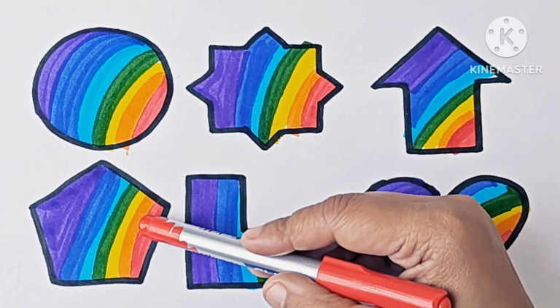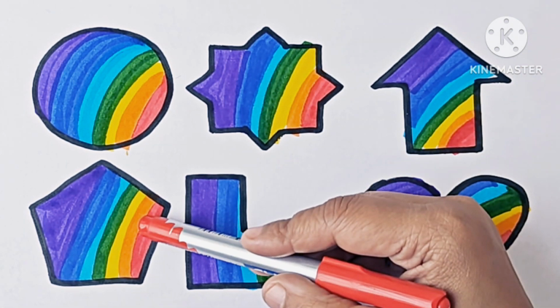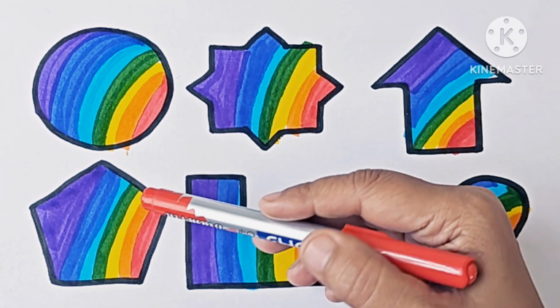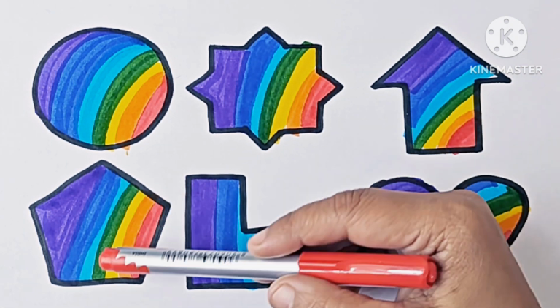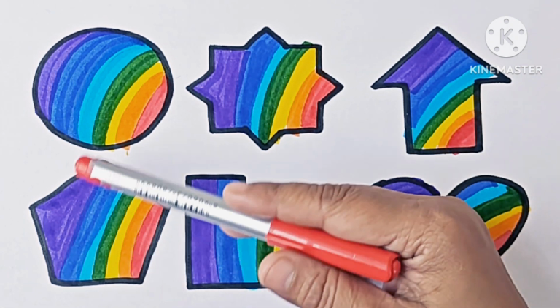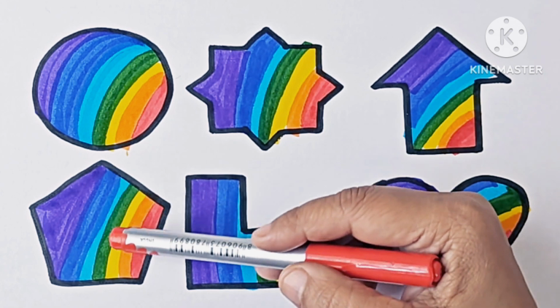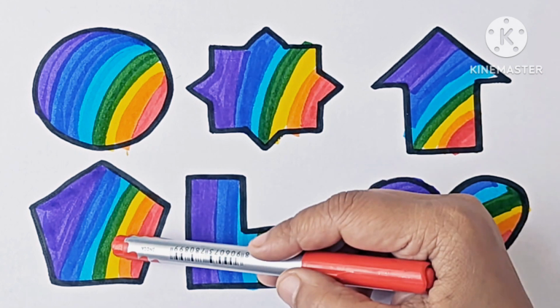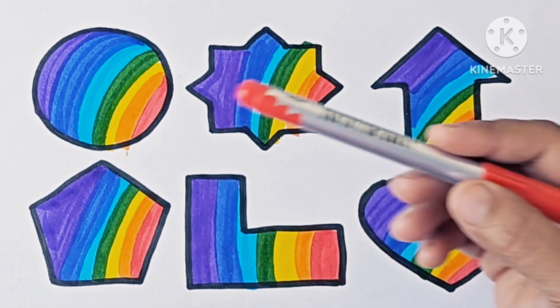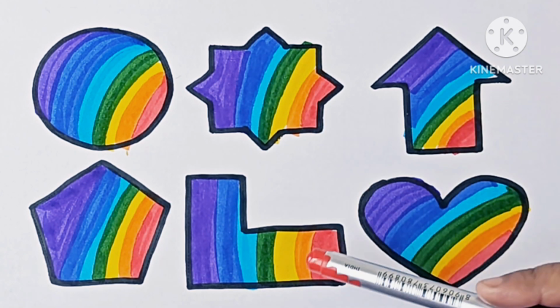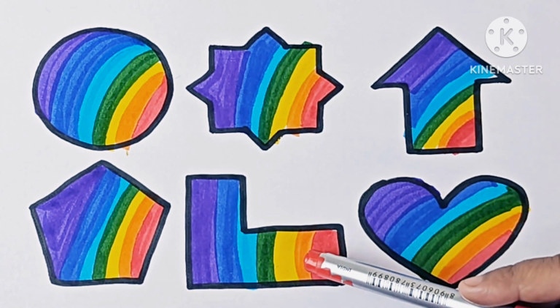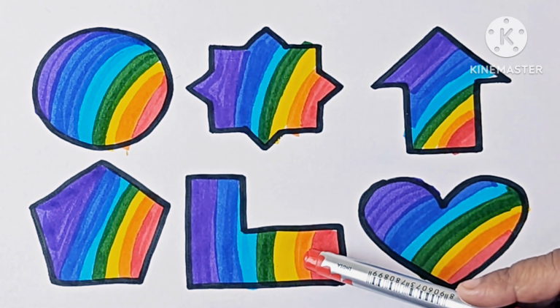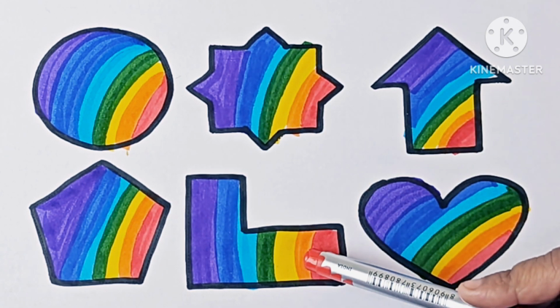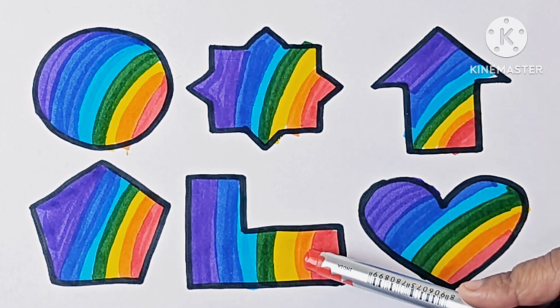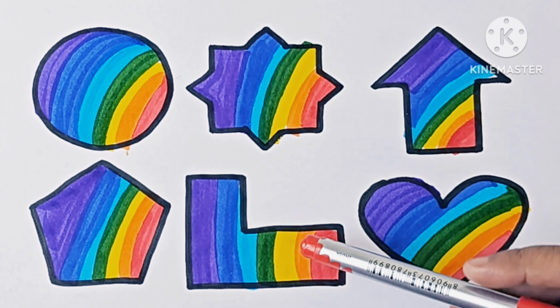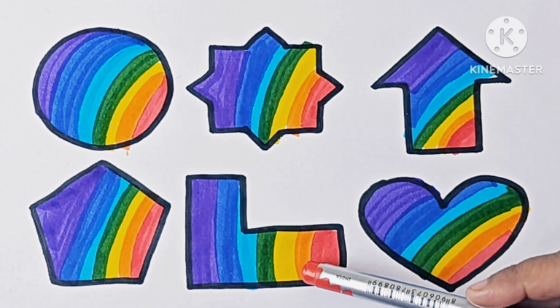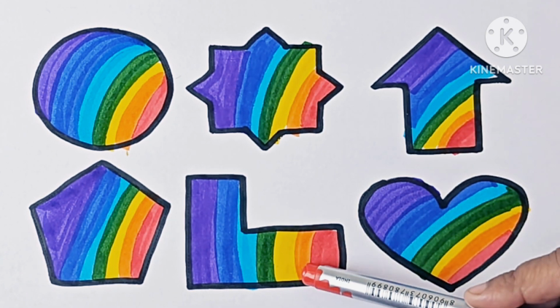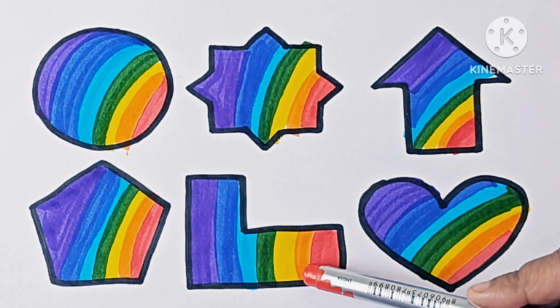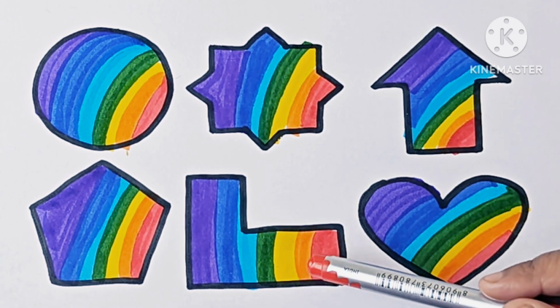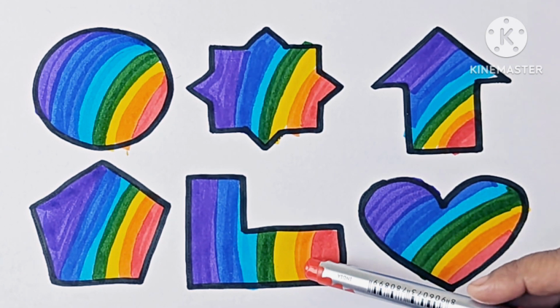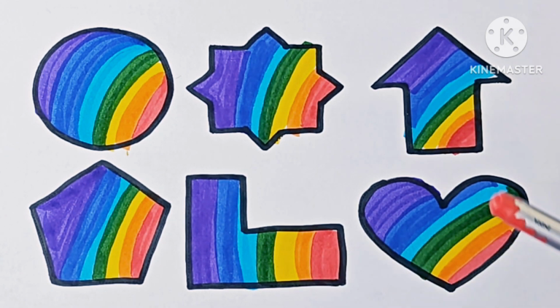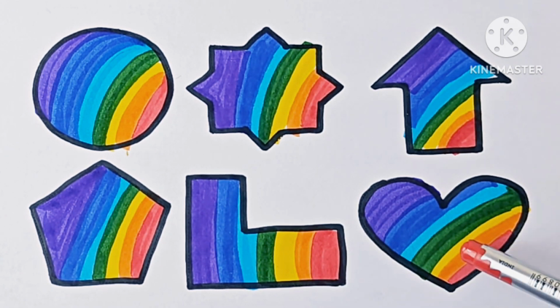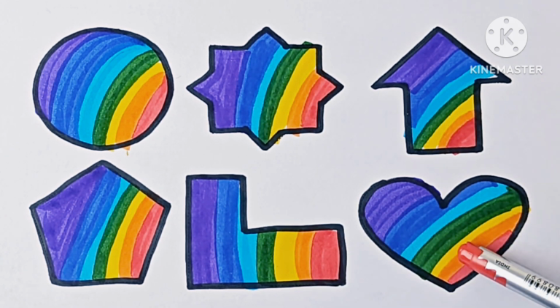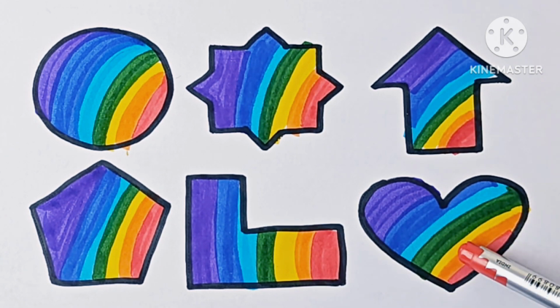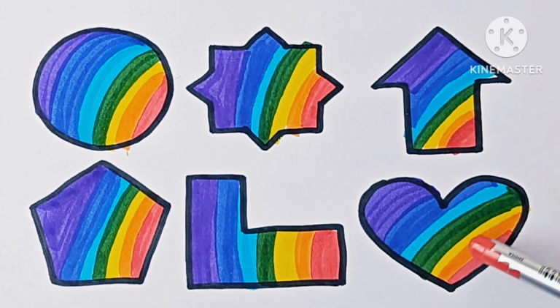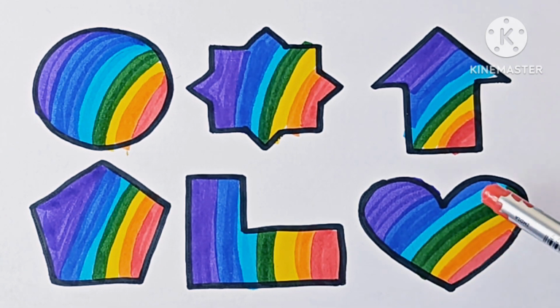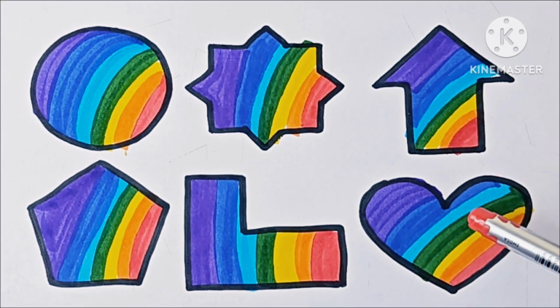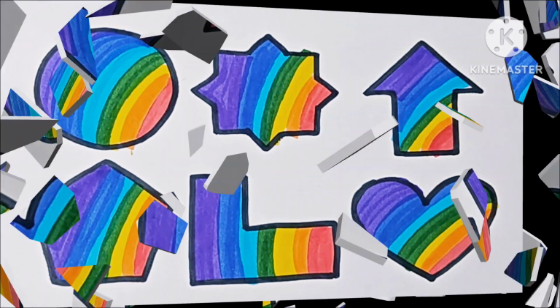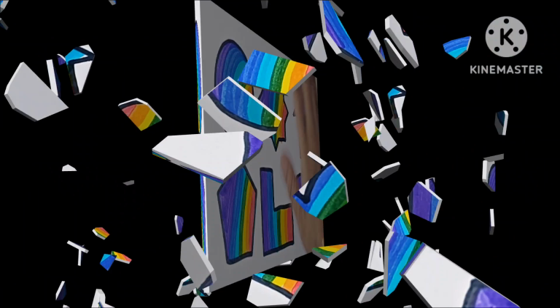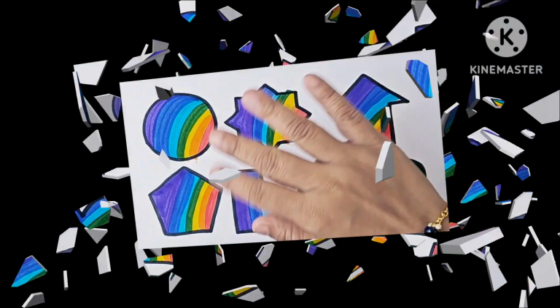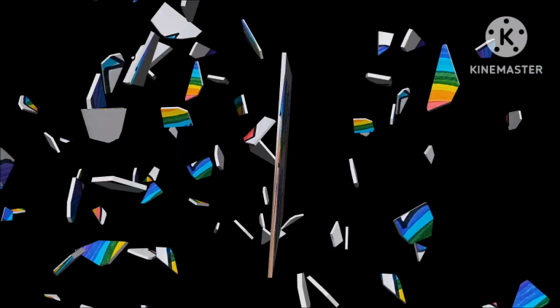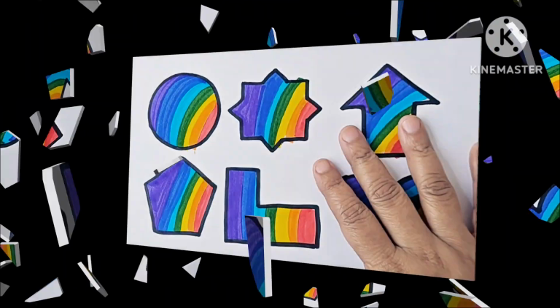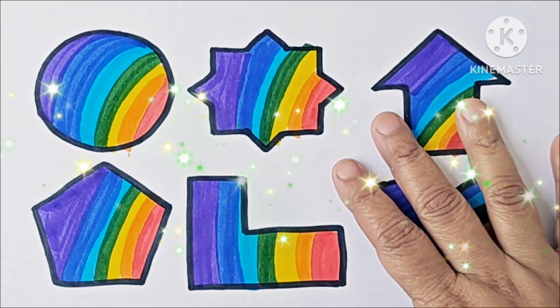This is pentagon — it has 5 sides. This is L-shape — it is also a shape. This is heart — it is a shape. Thank you for watching this video.